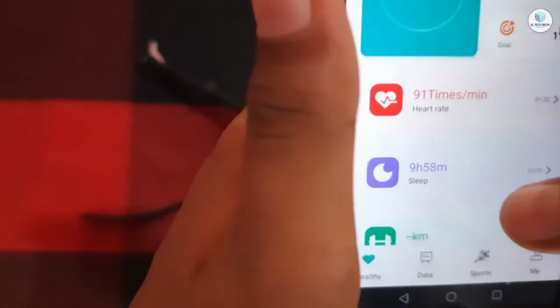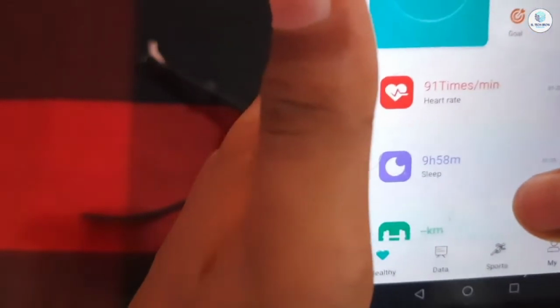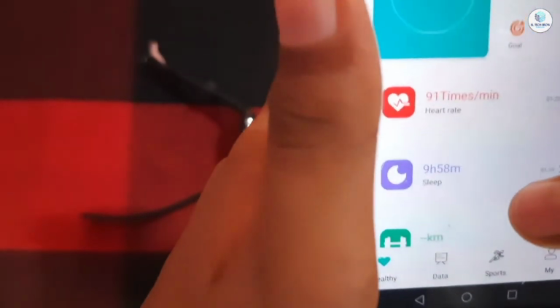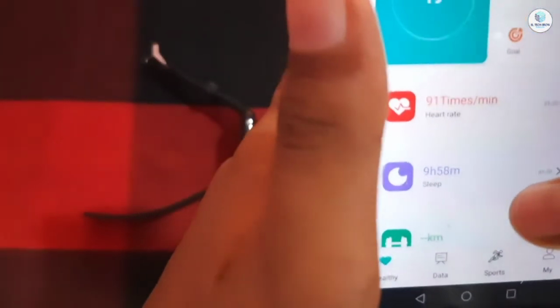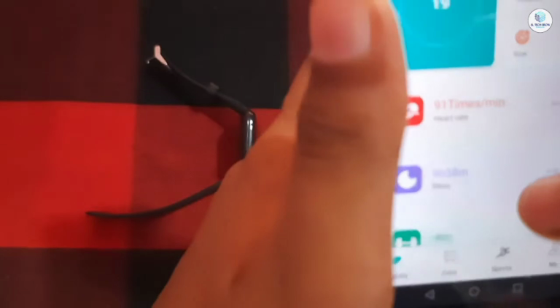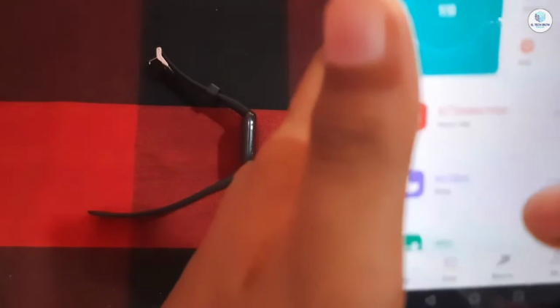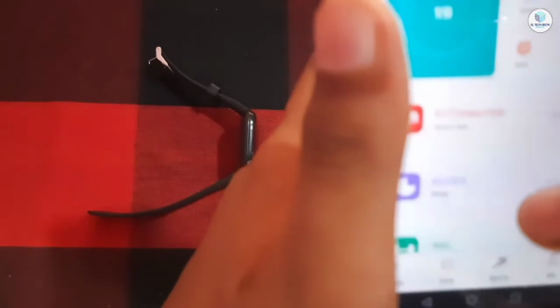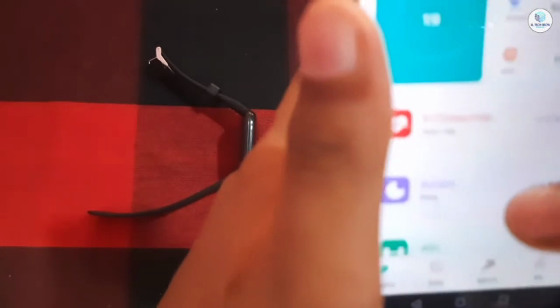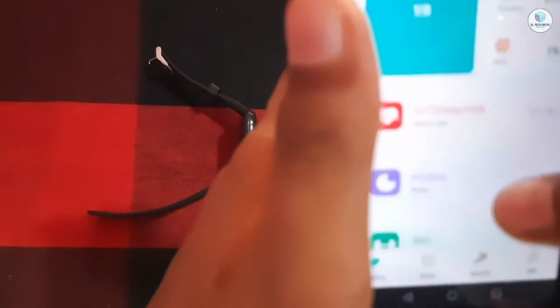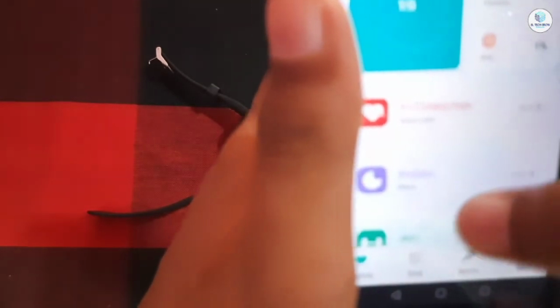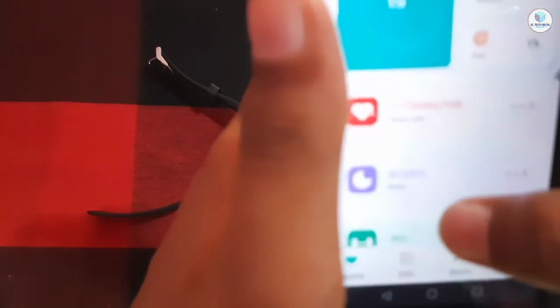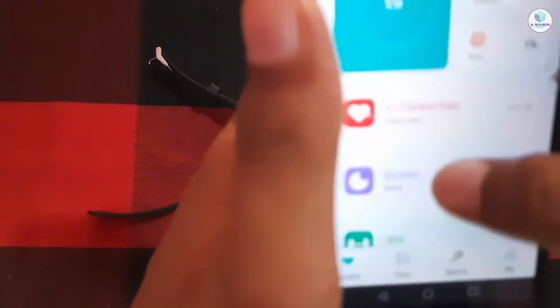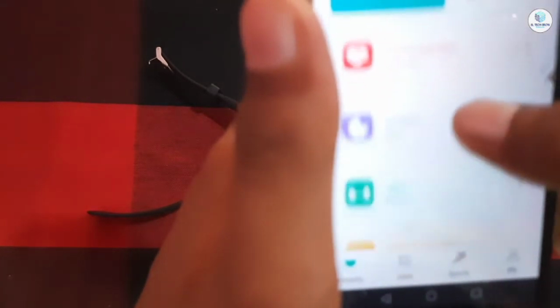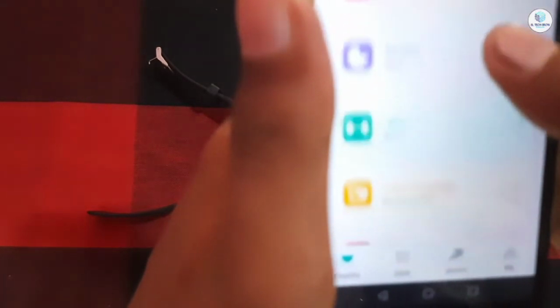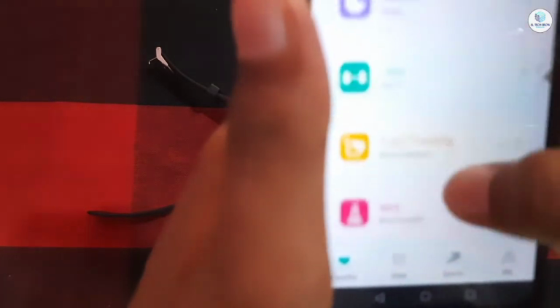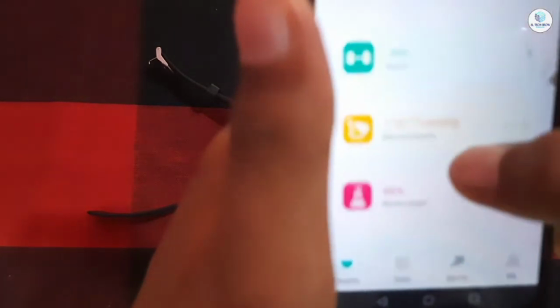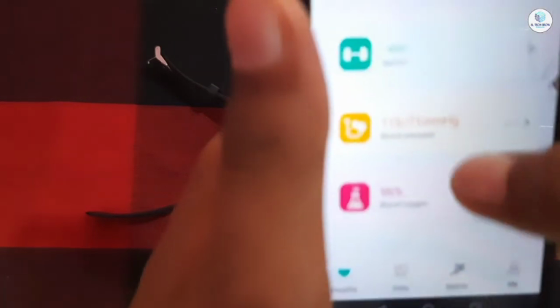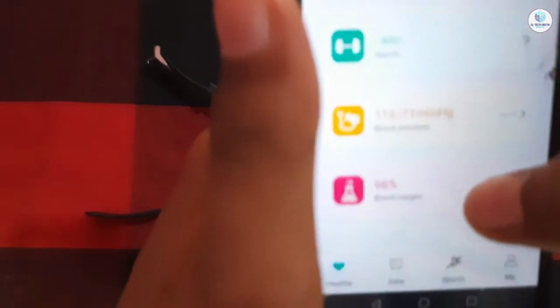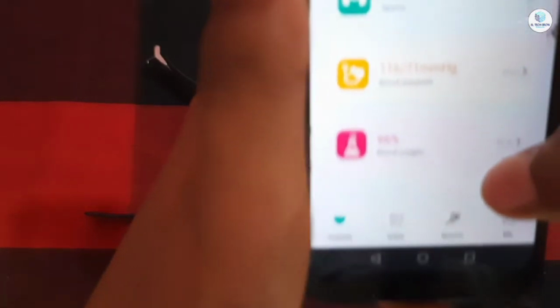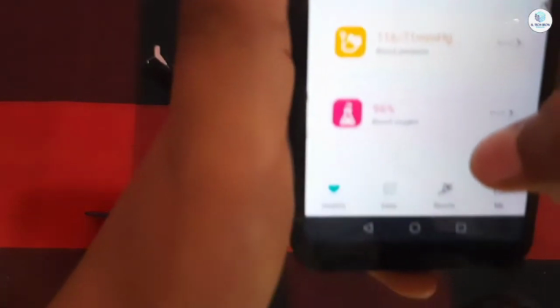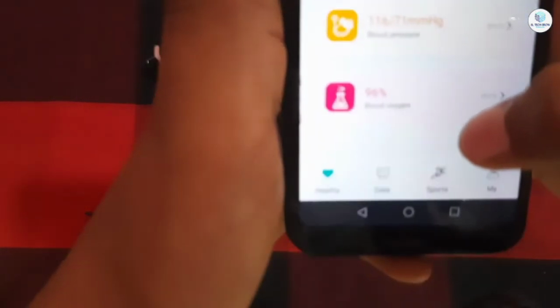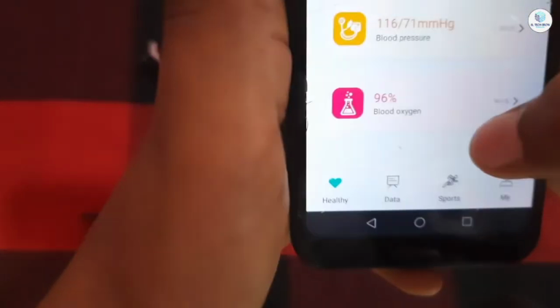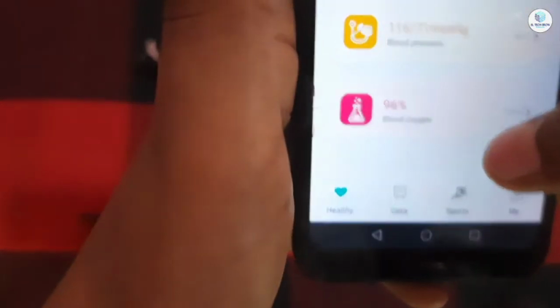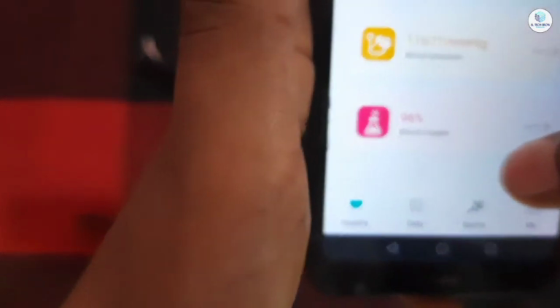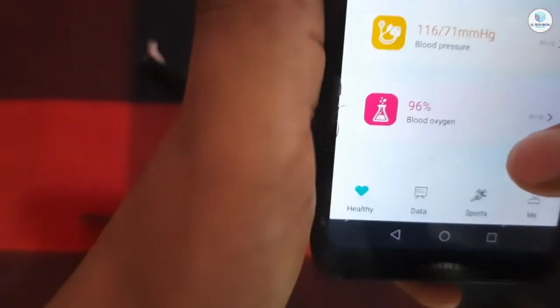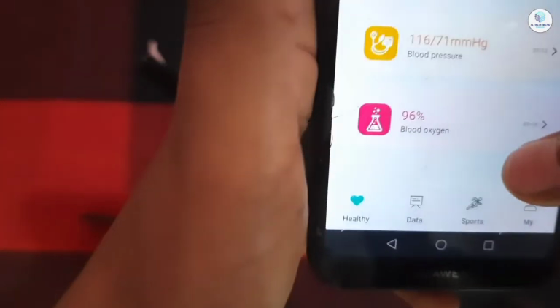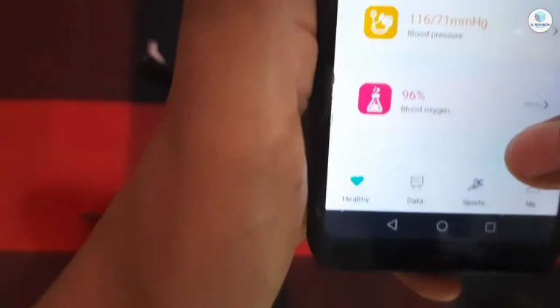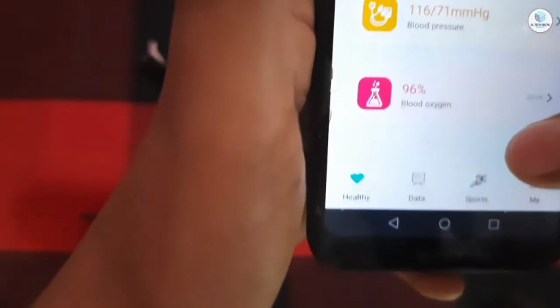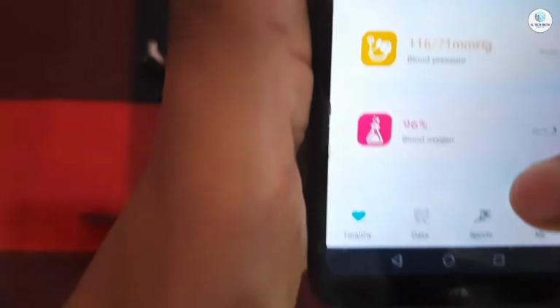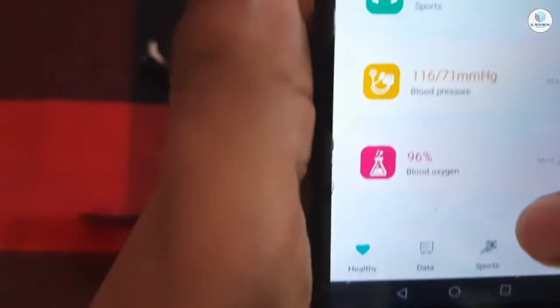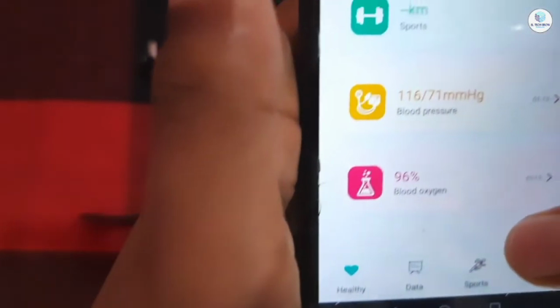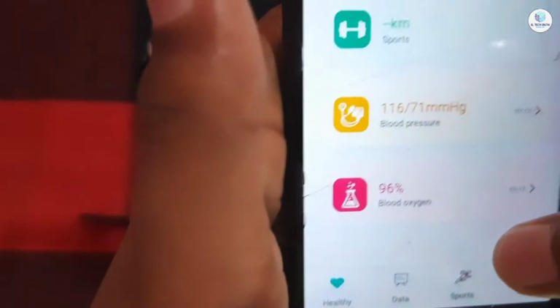You can check your heart rate, blood pressure, and your blood oxygen.